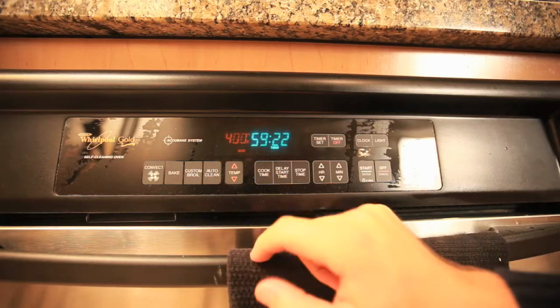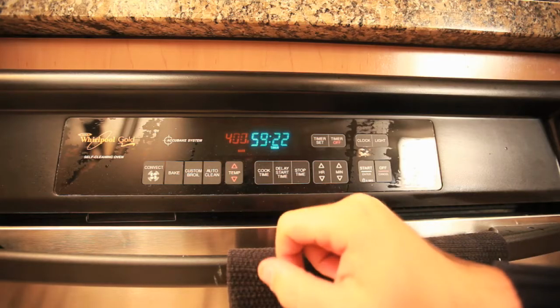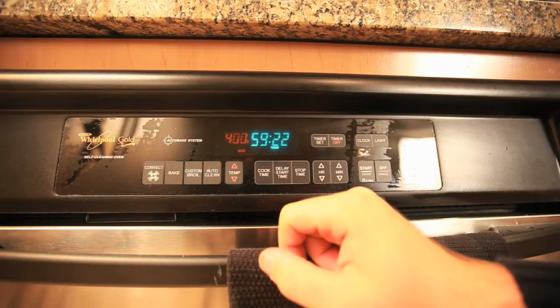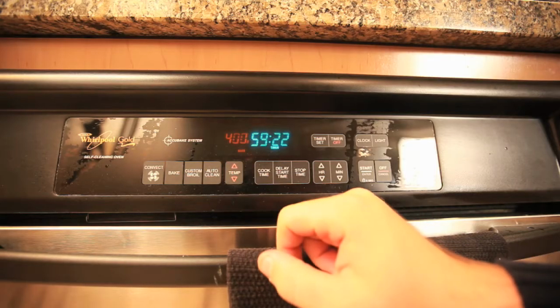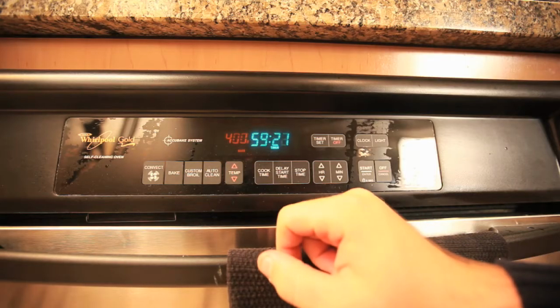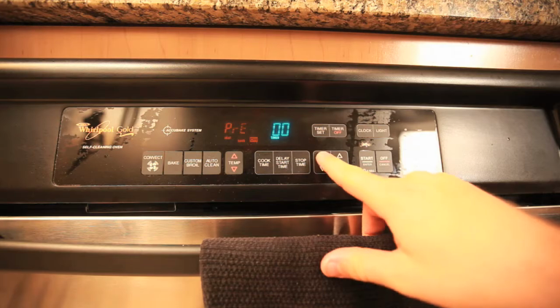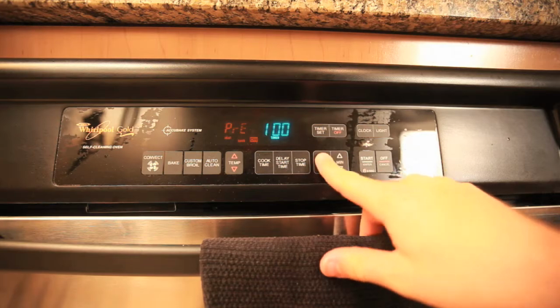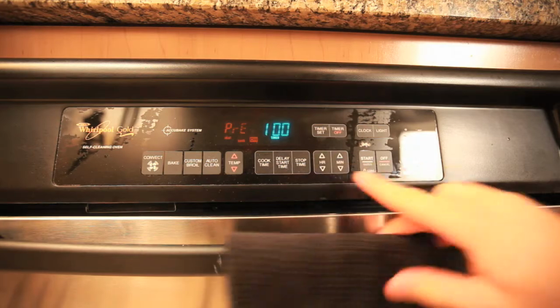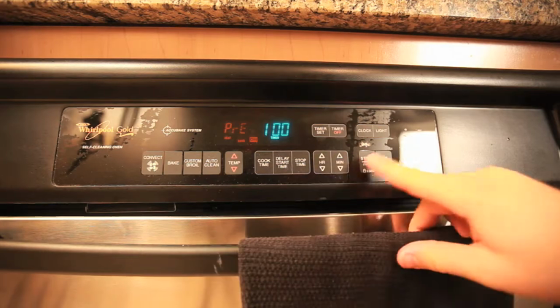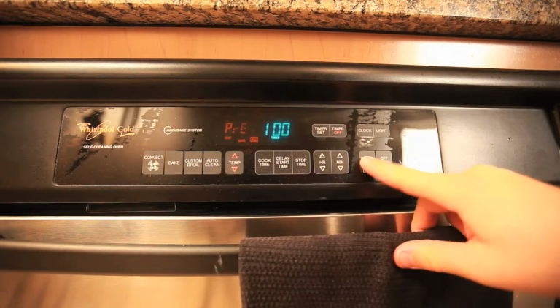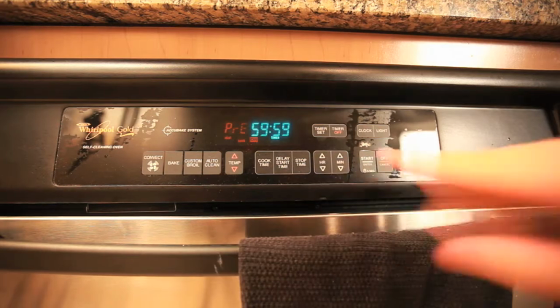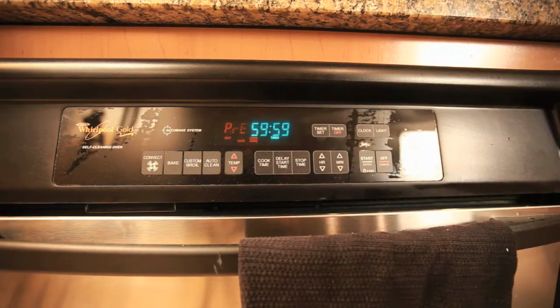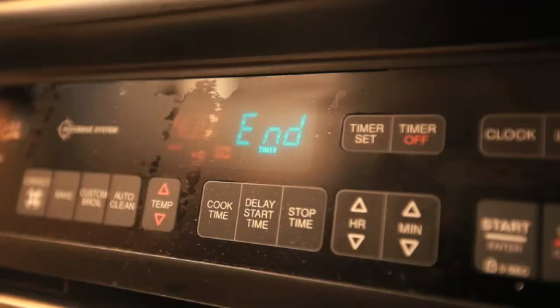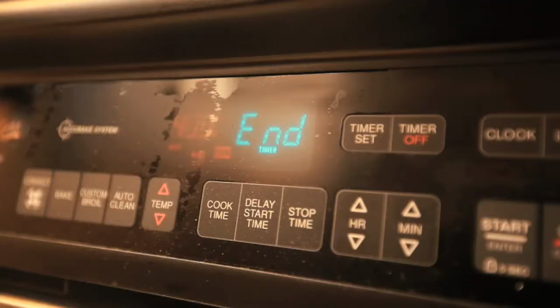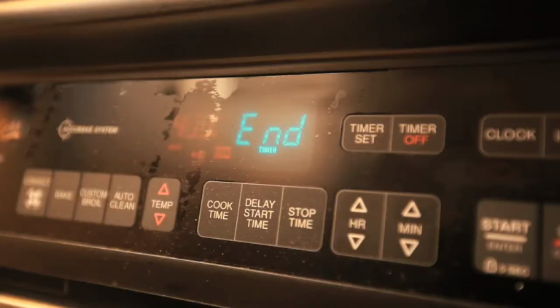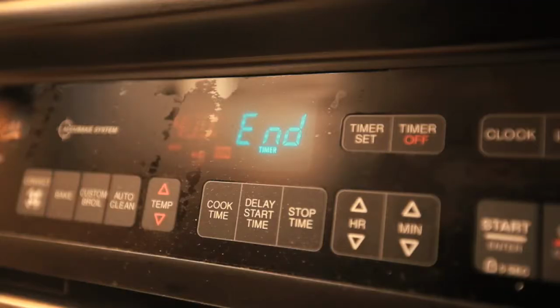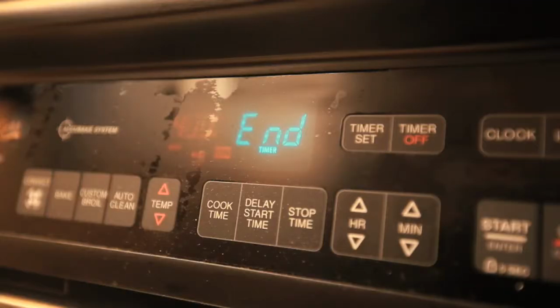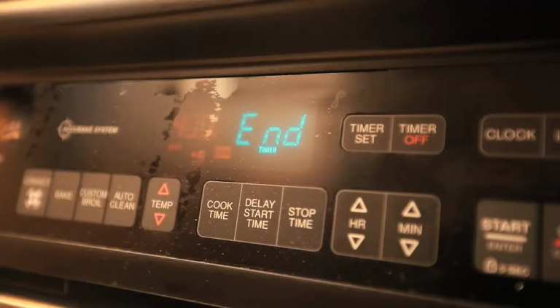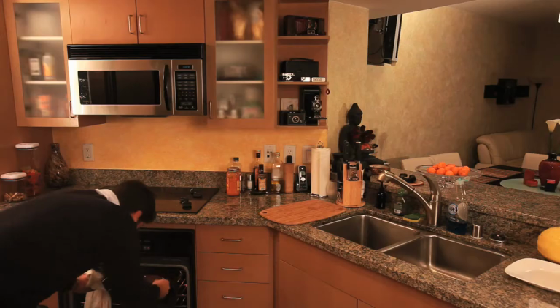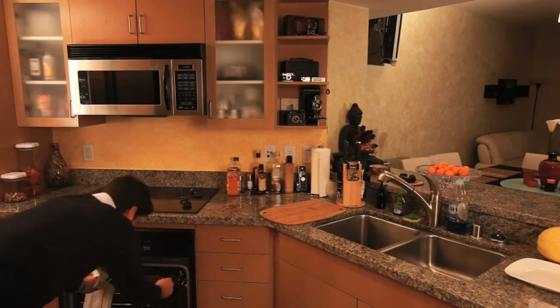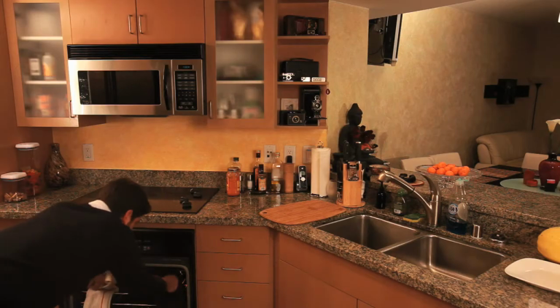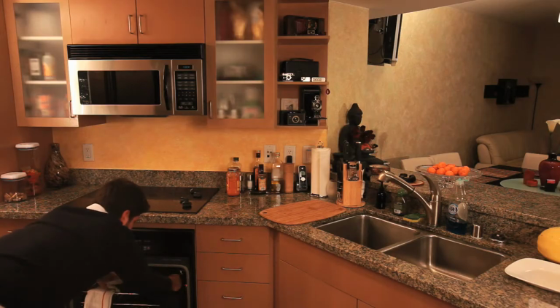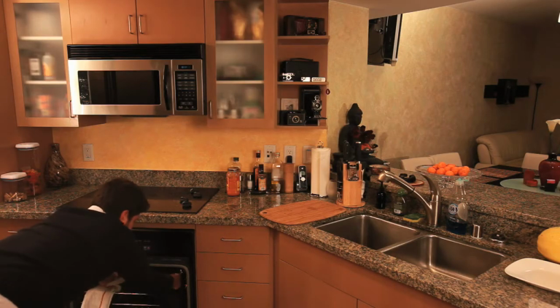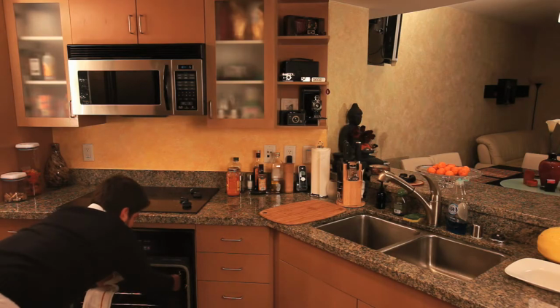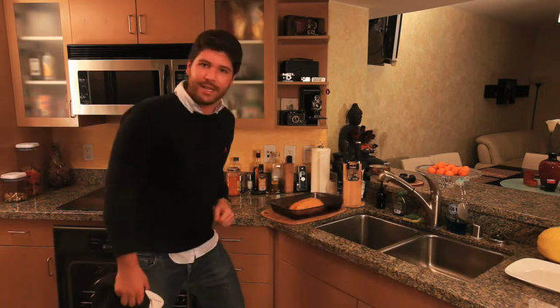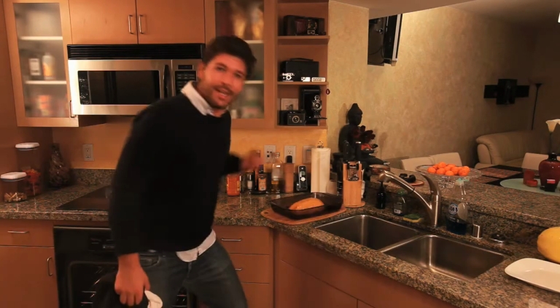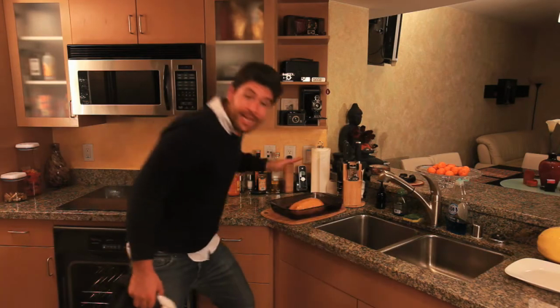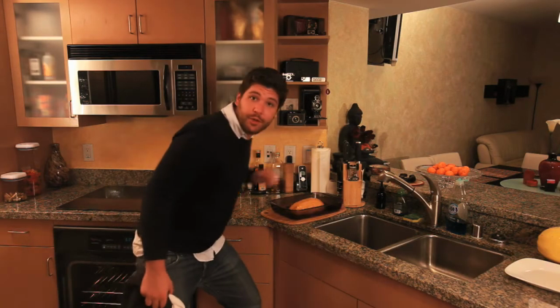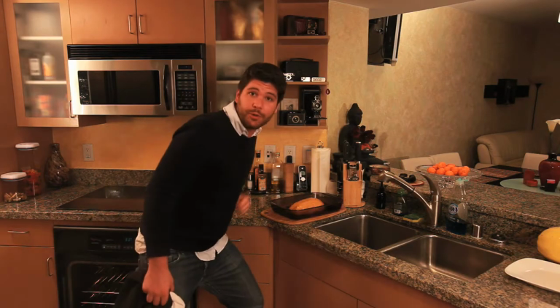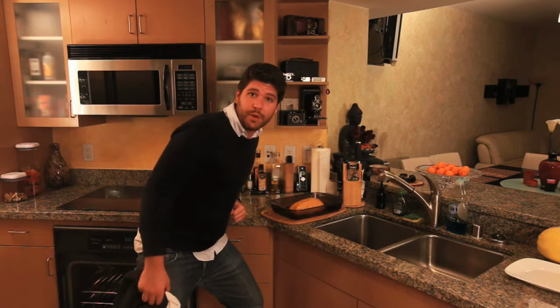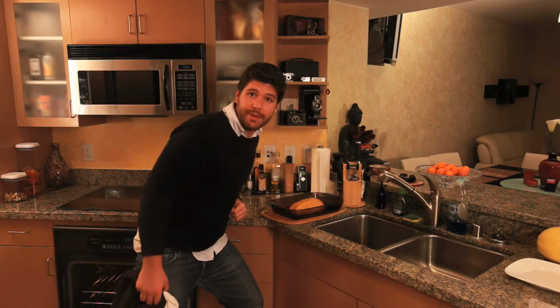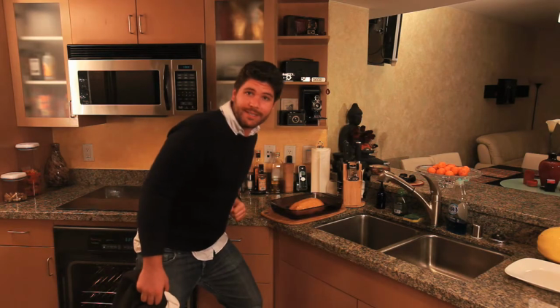Temperature 400. One hour. Start. Pull it. Let it cool — 20 minutes.